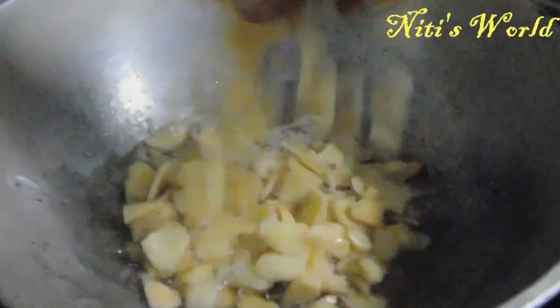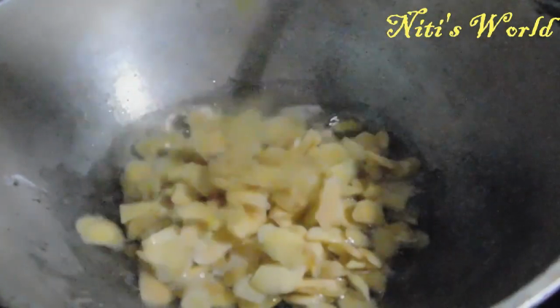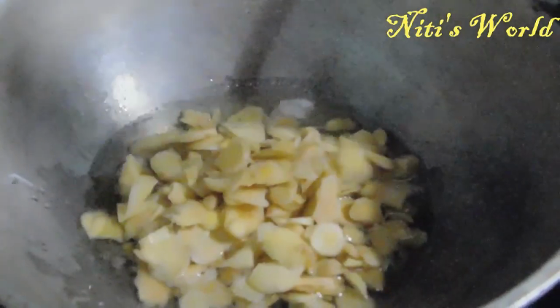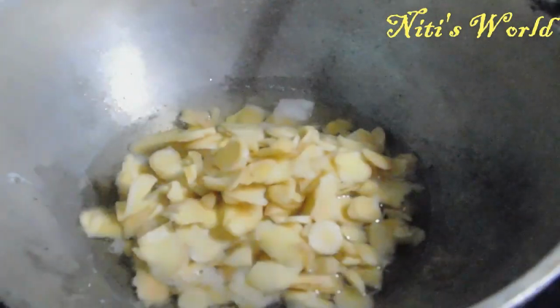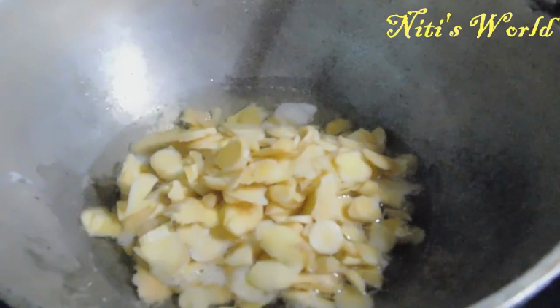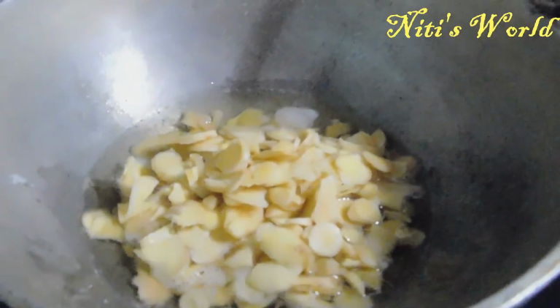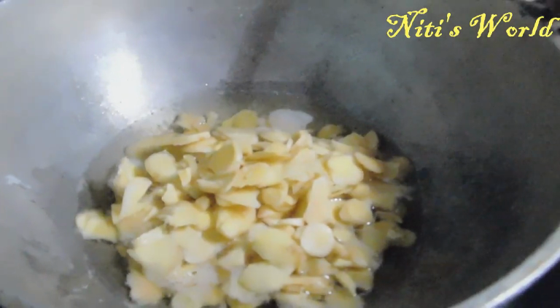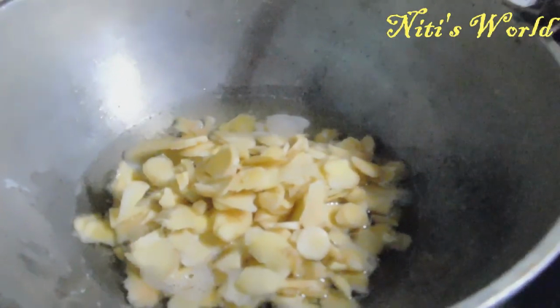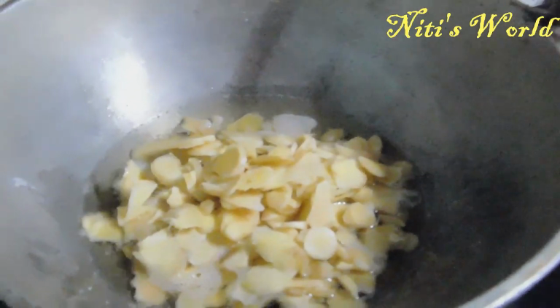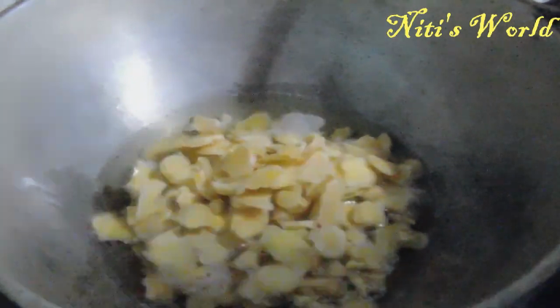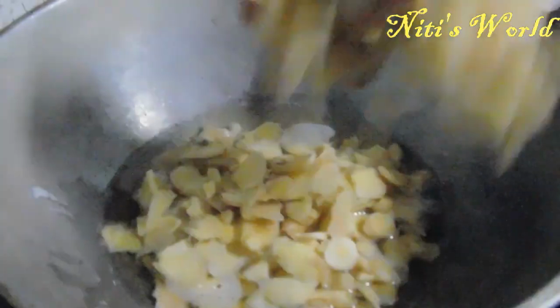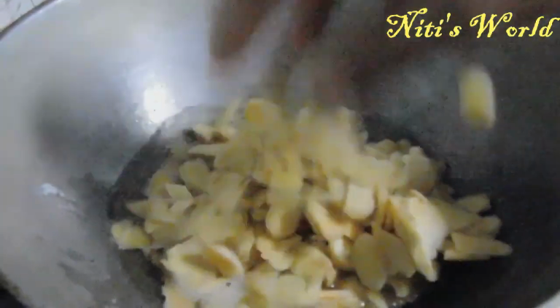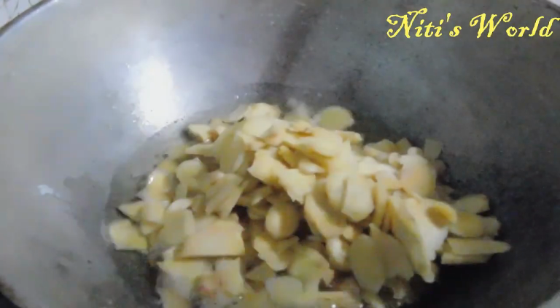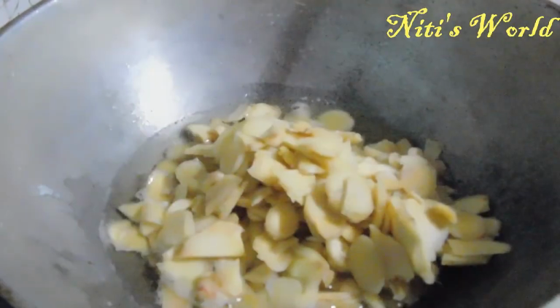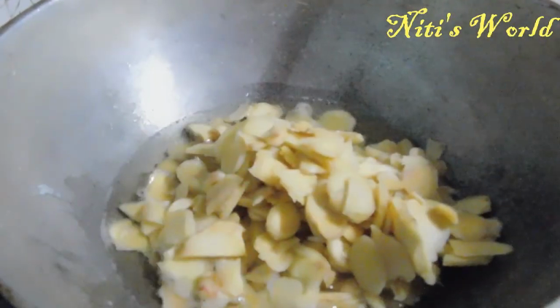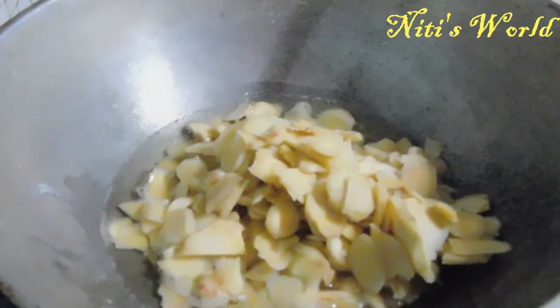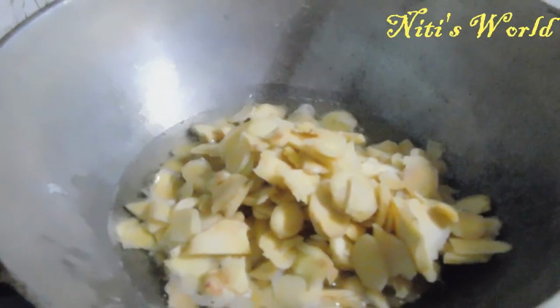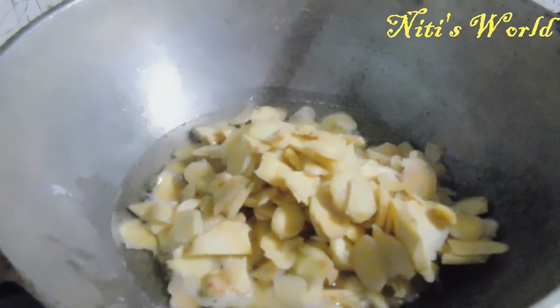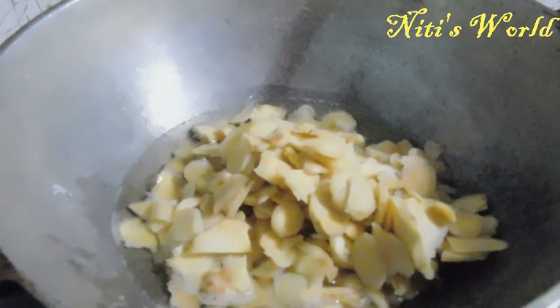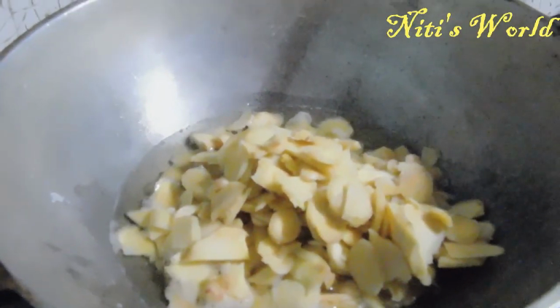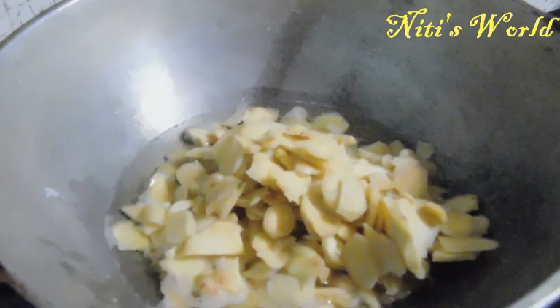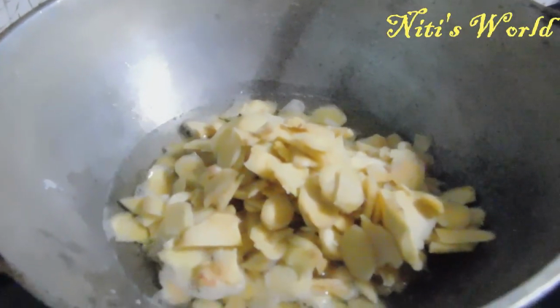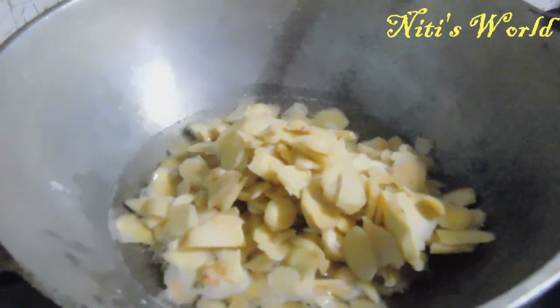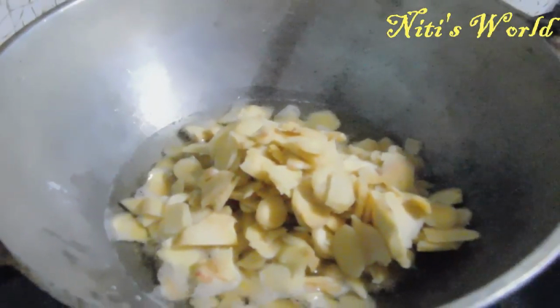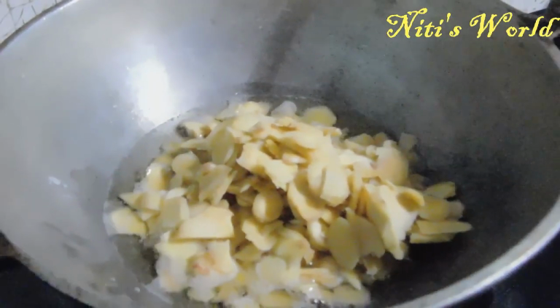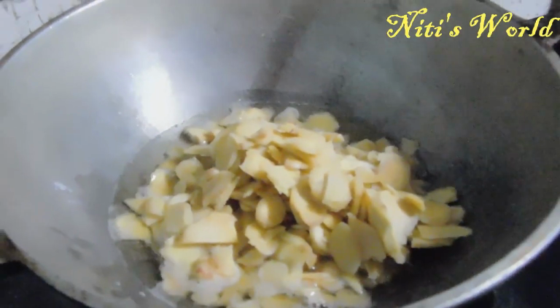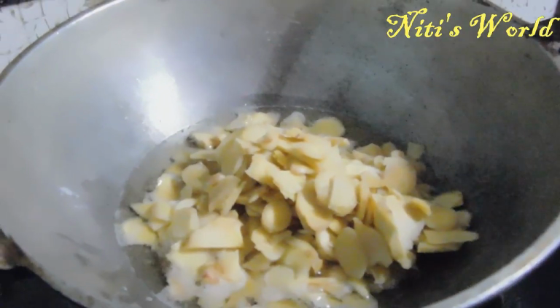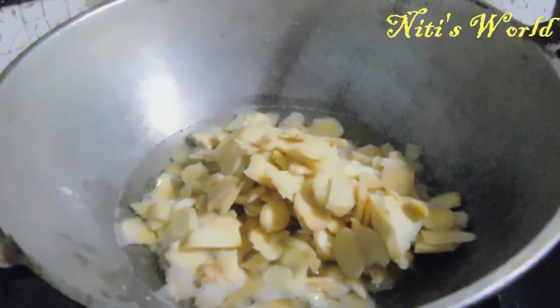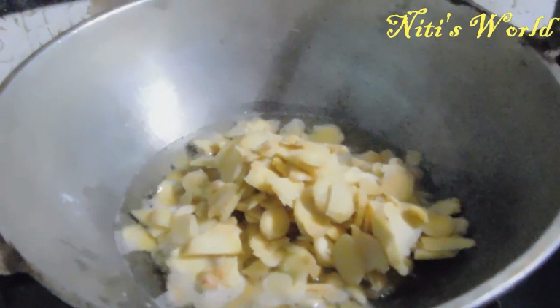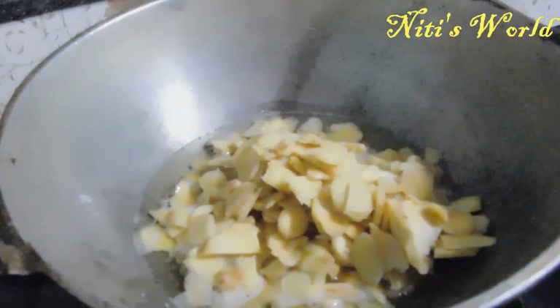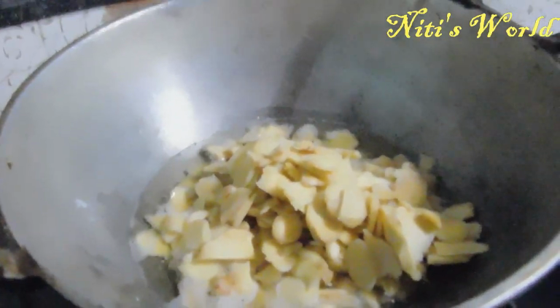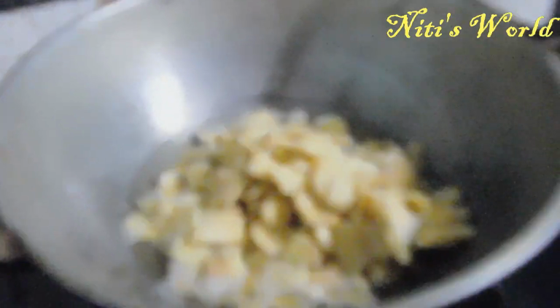We will cook this as well. I am going to put a pot in the water.